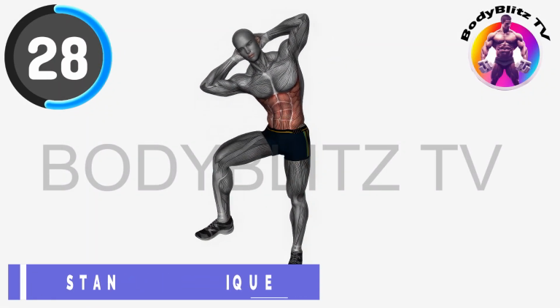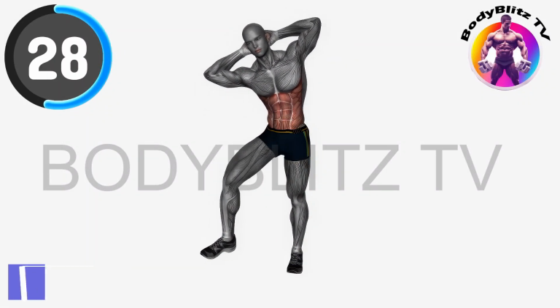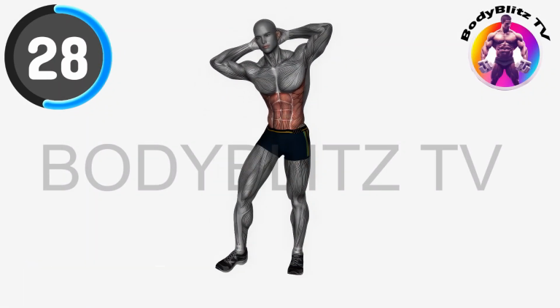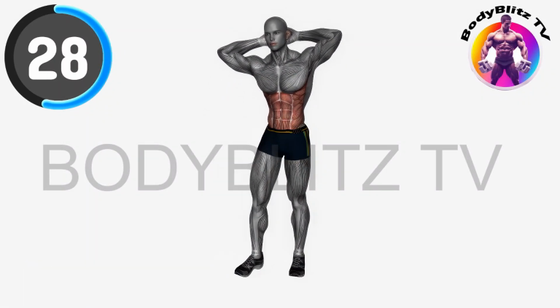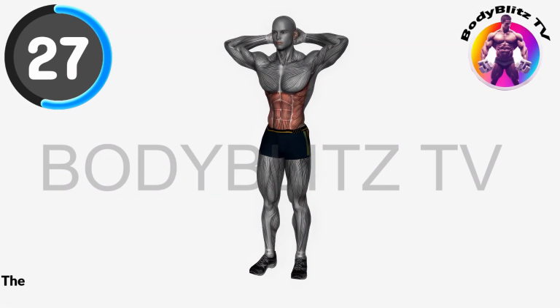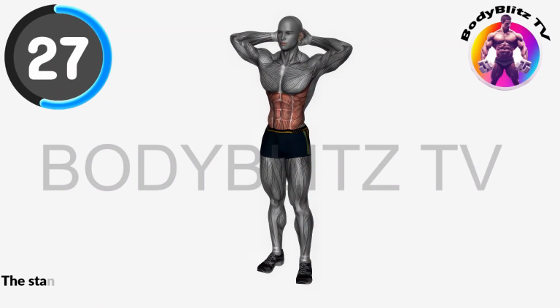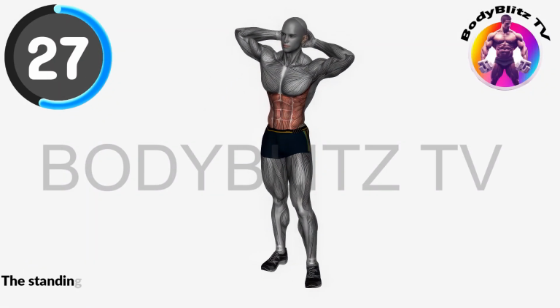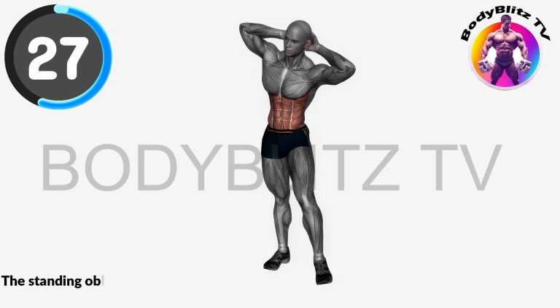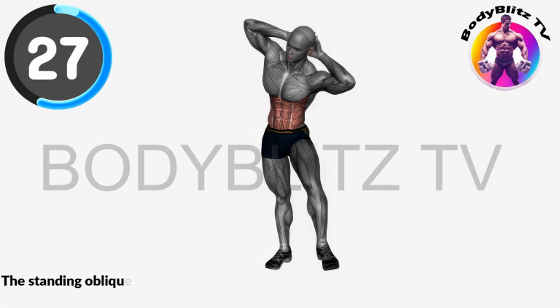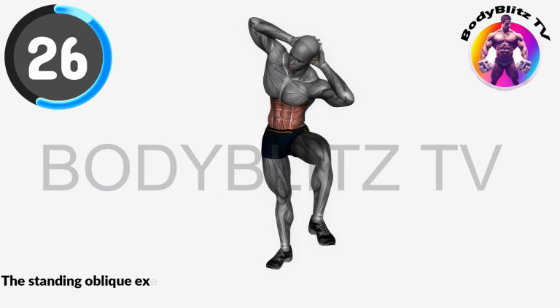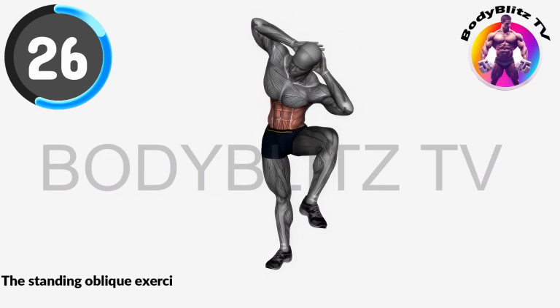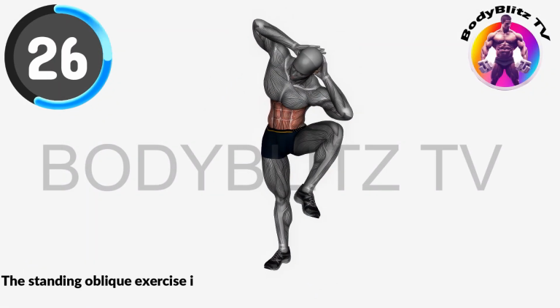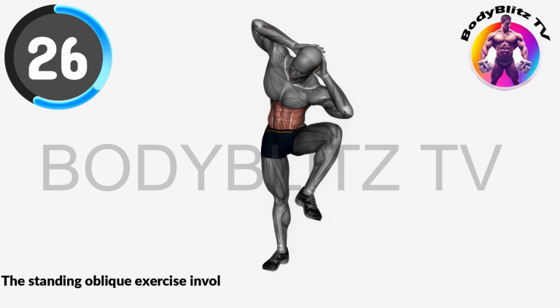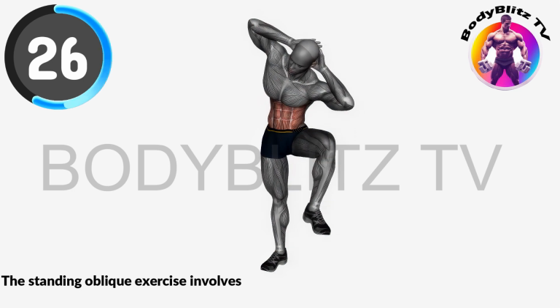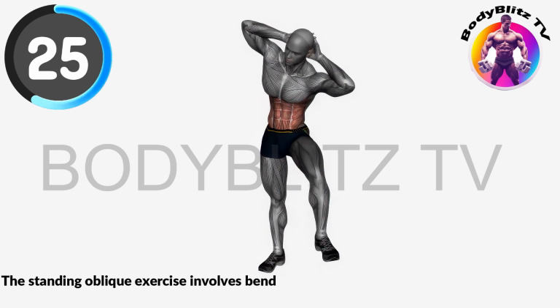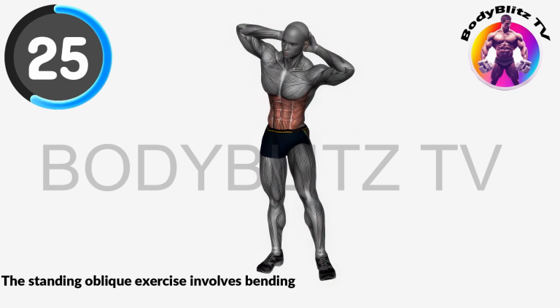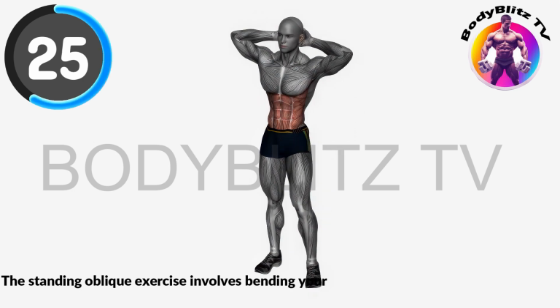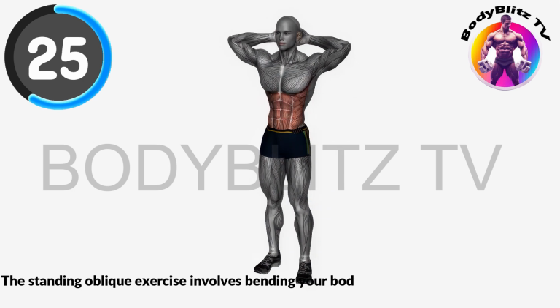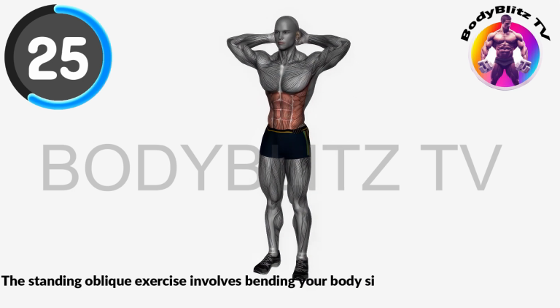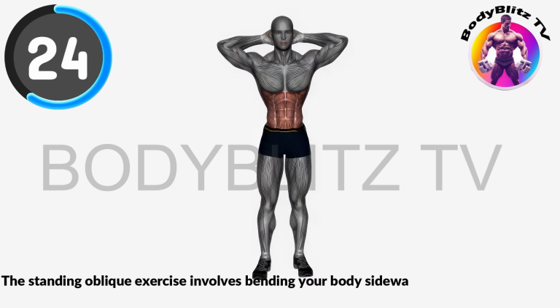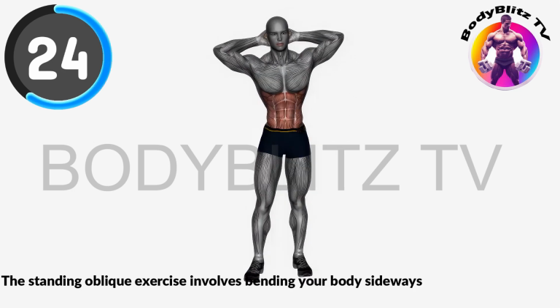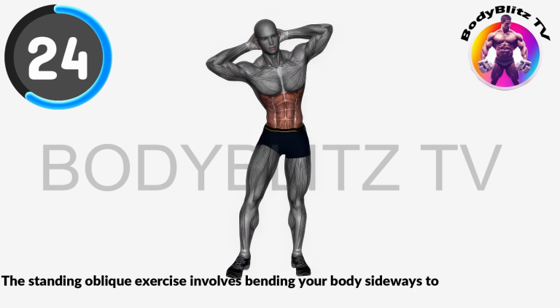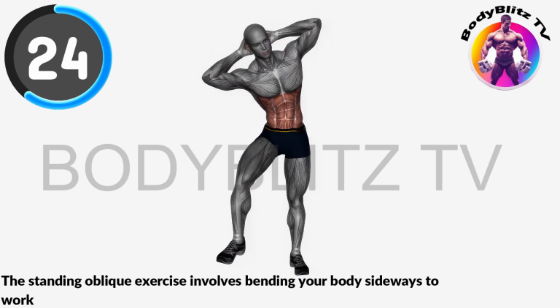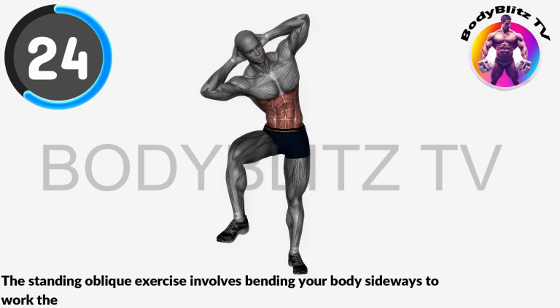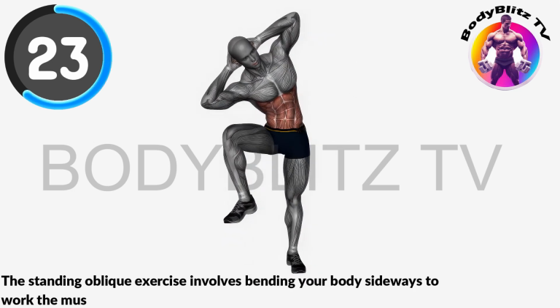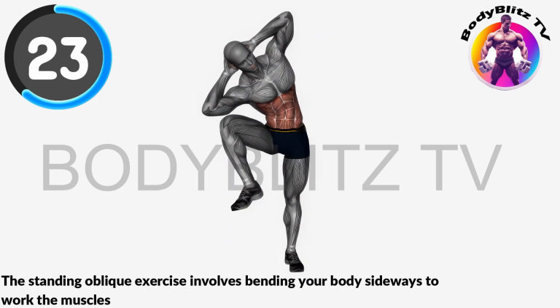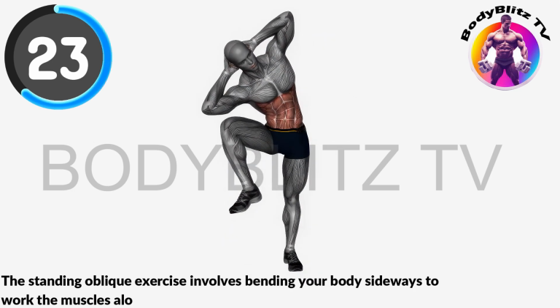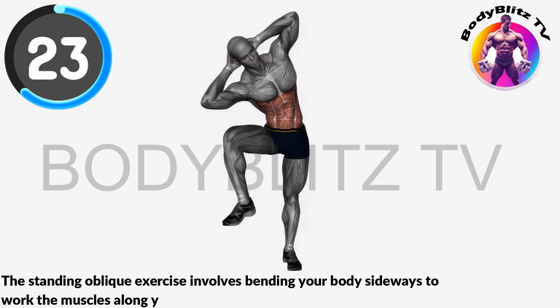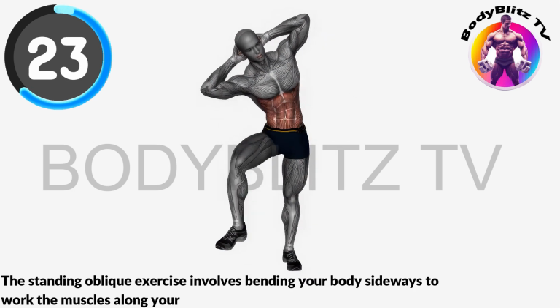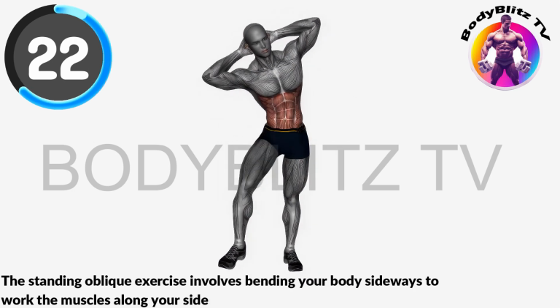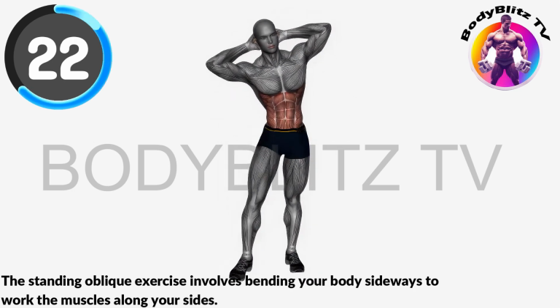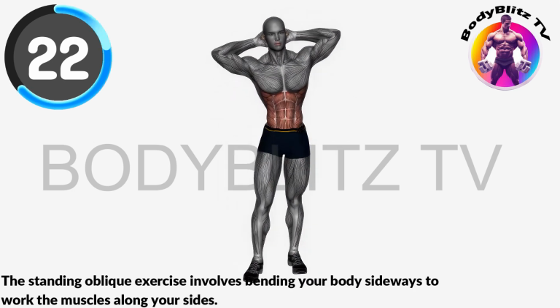The standing oblique exercise involves bending your body sideways to work the muscles along your sides.